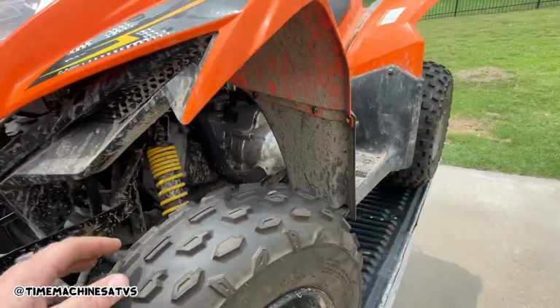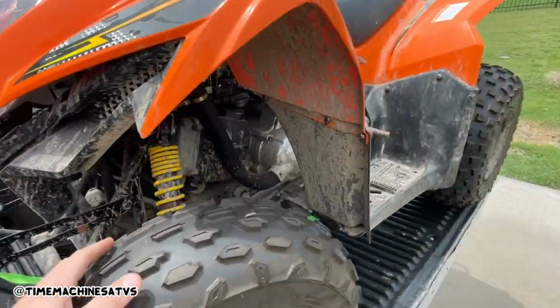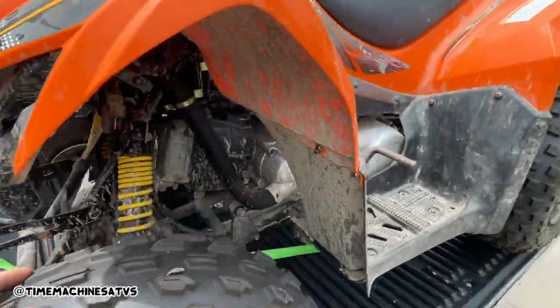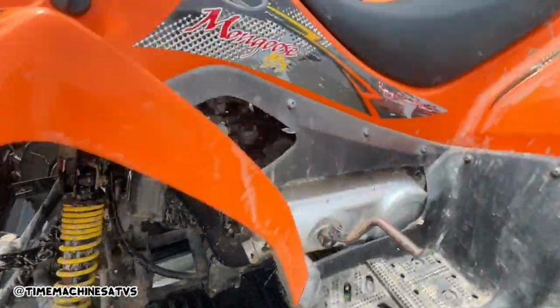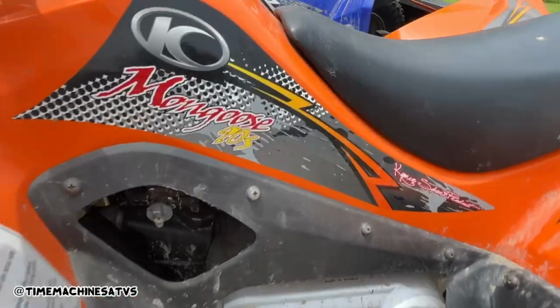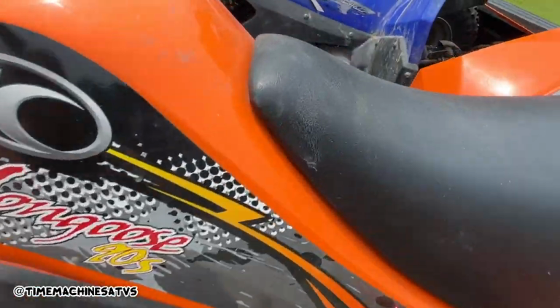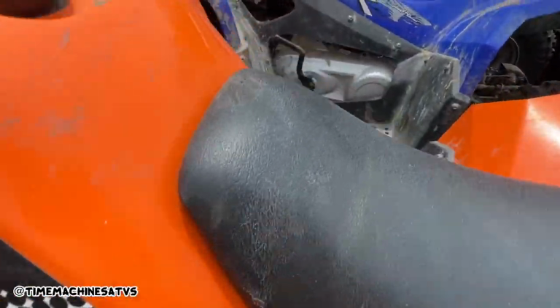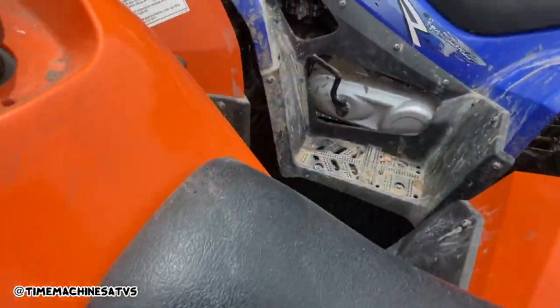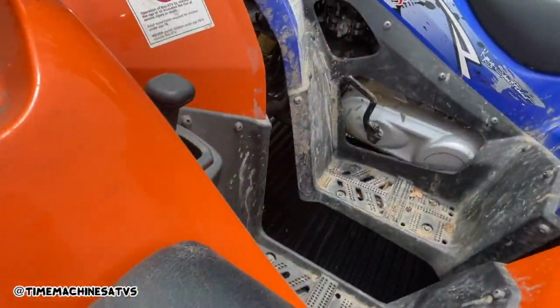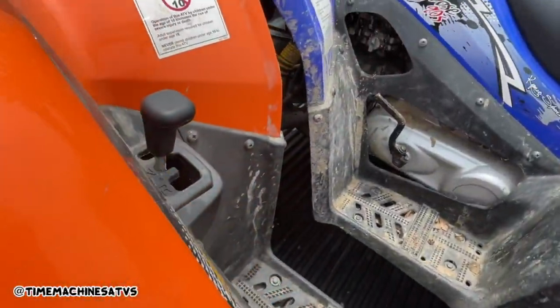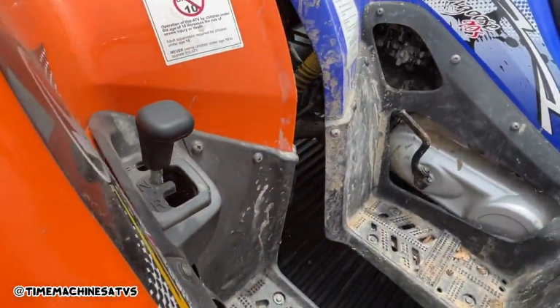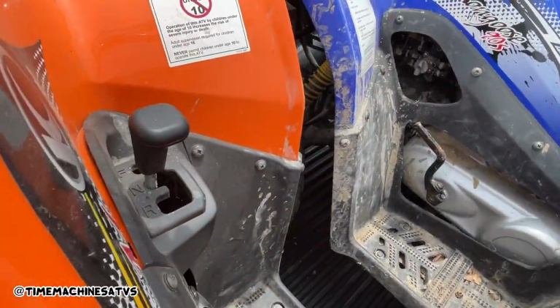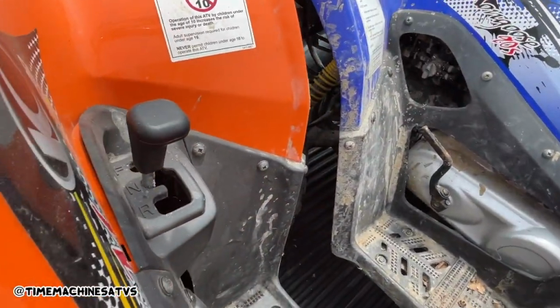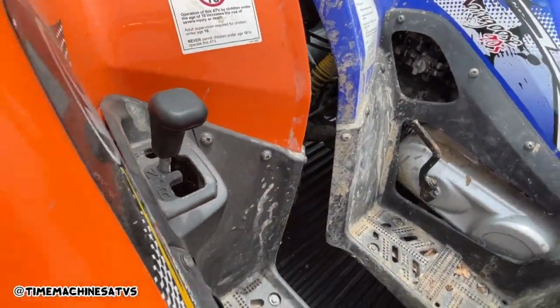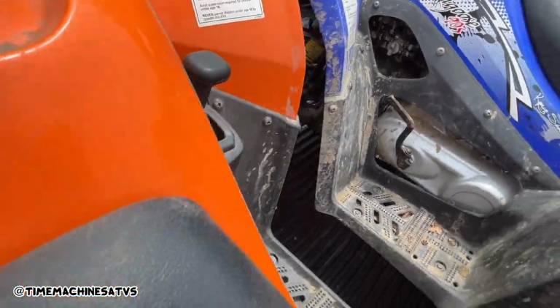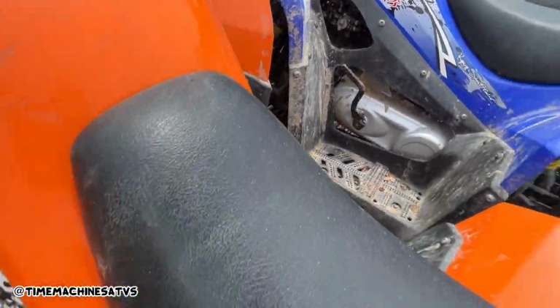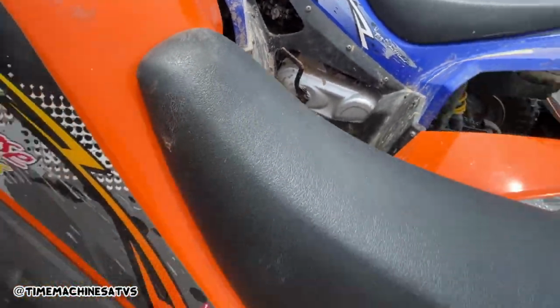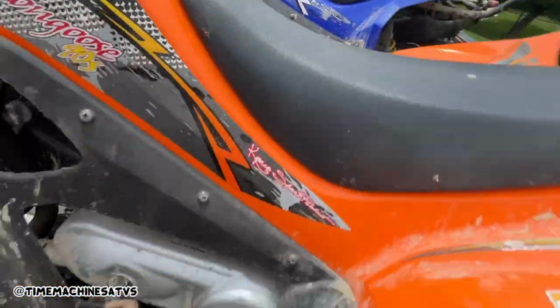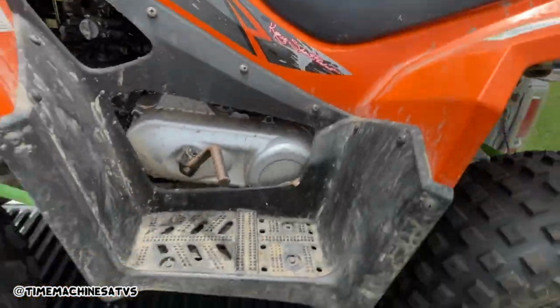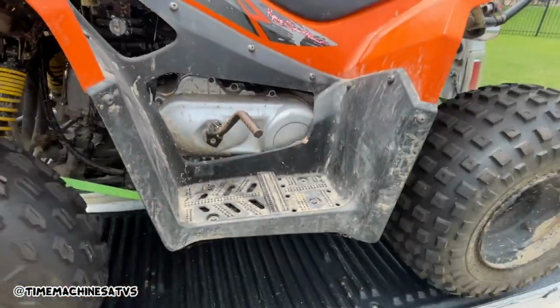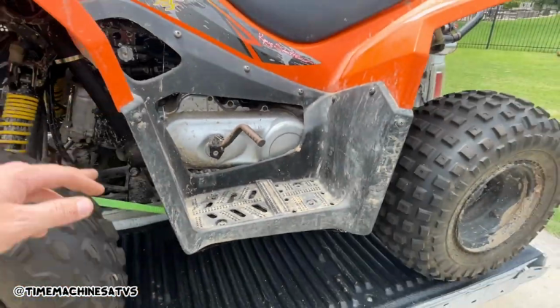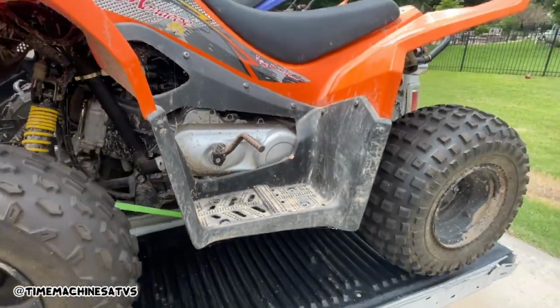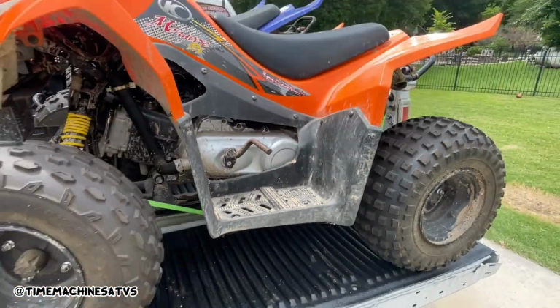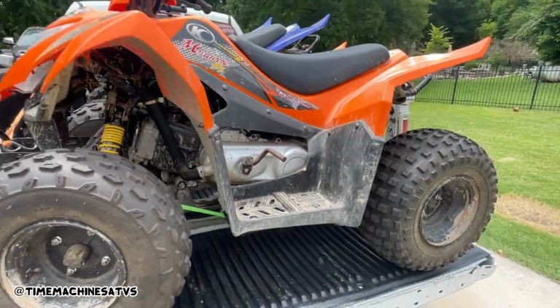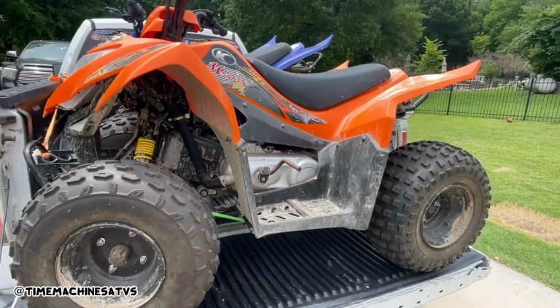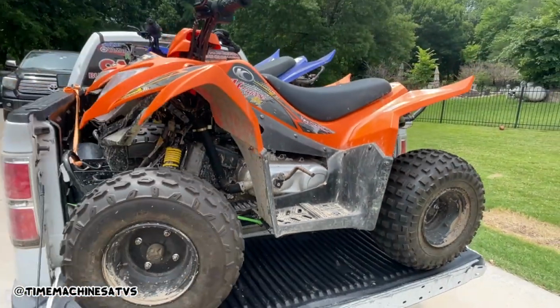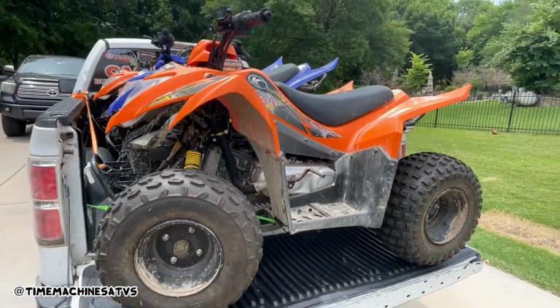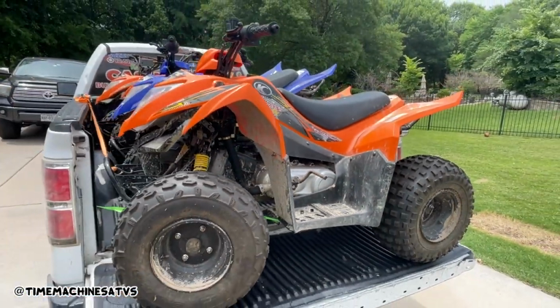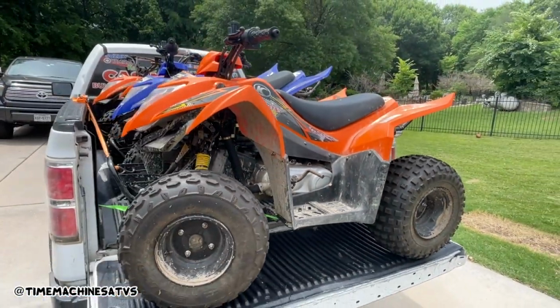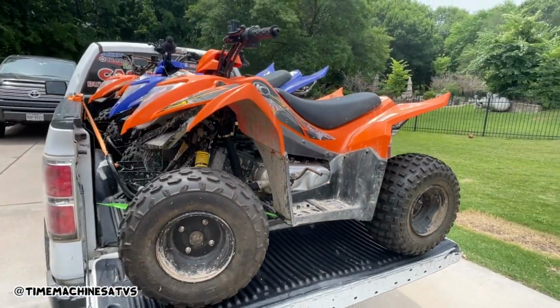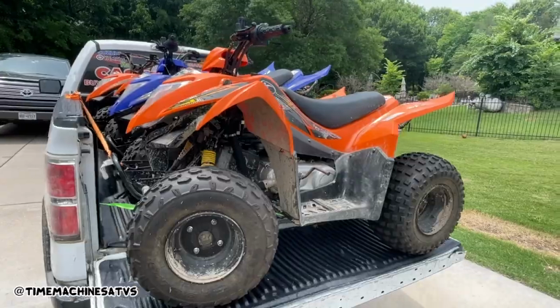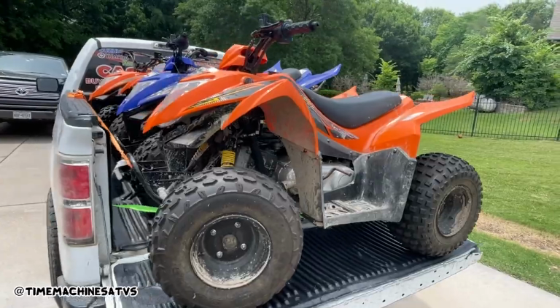All three automatic with reverse. Let's go home and see how they run.